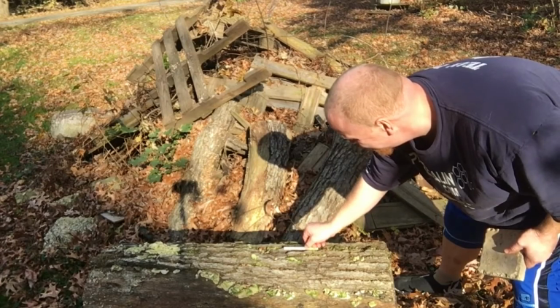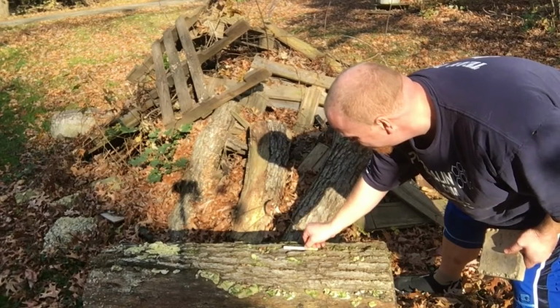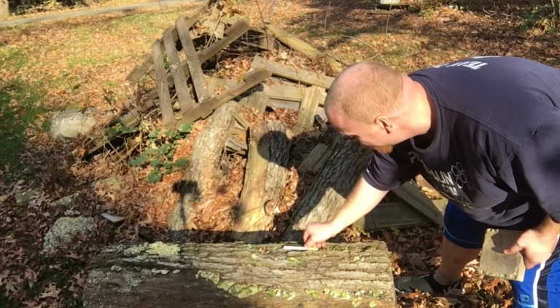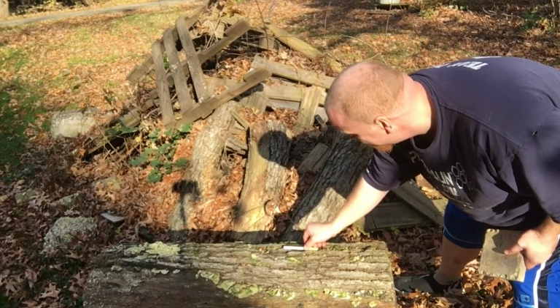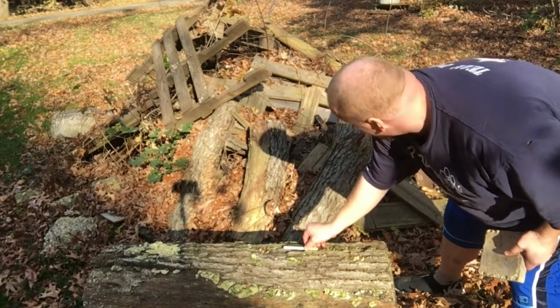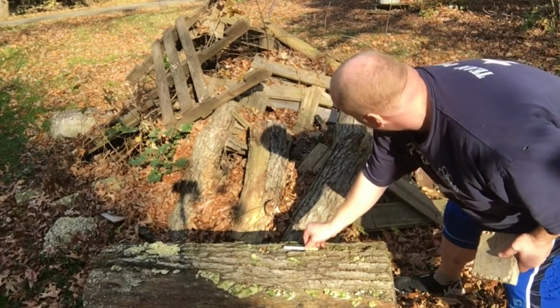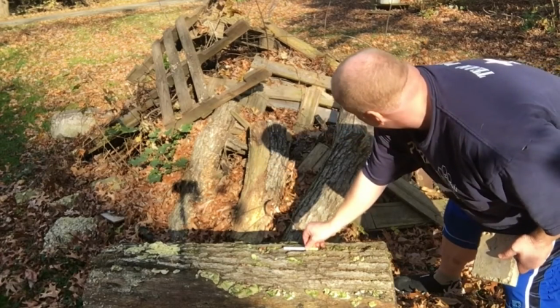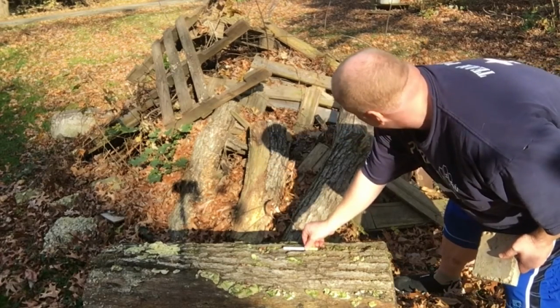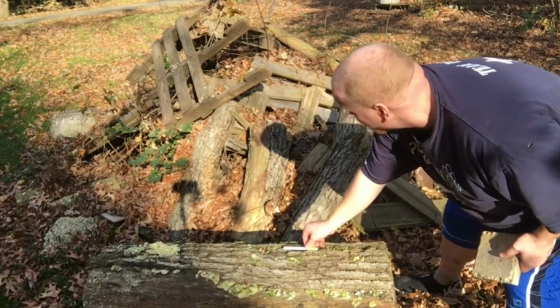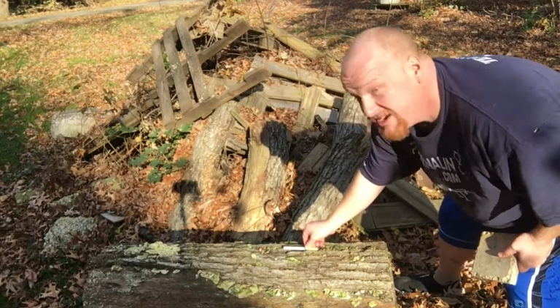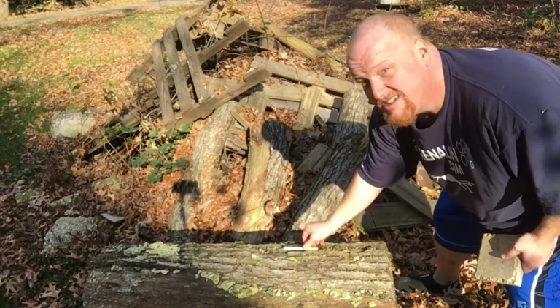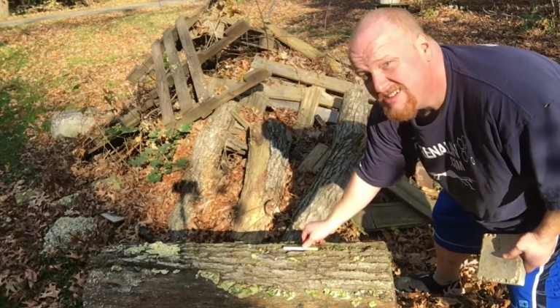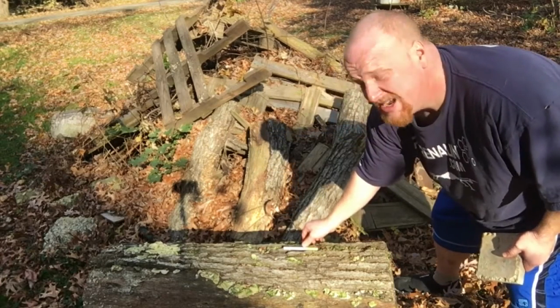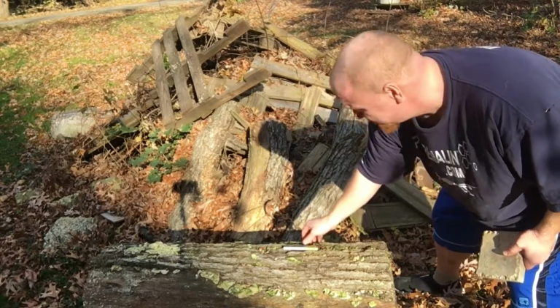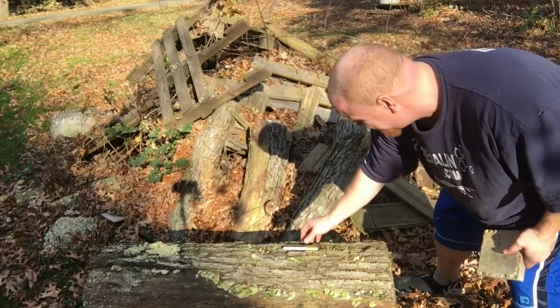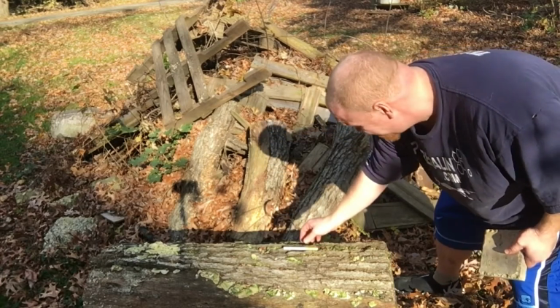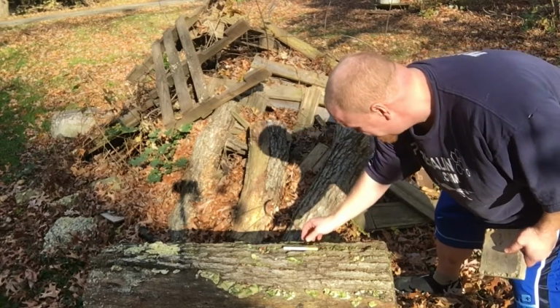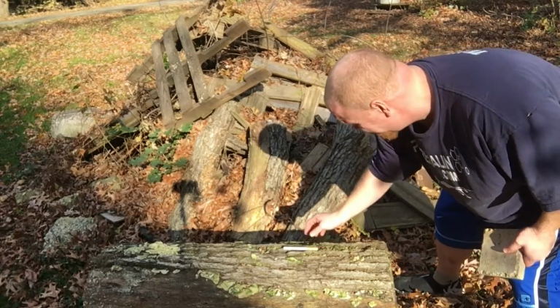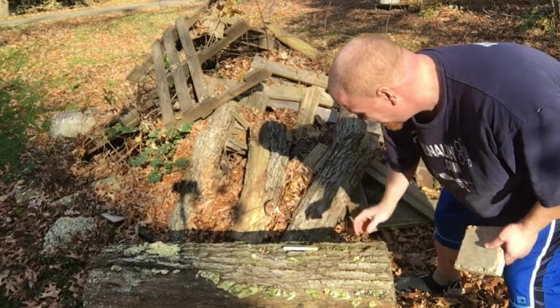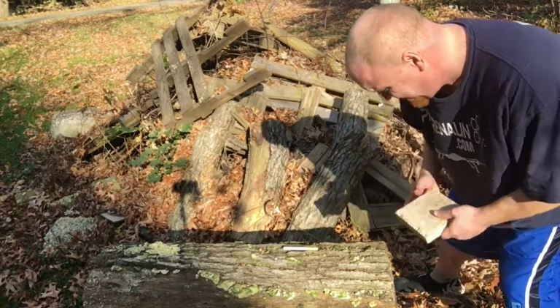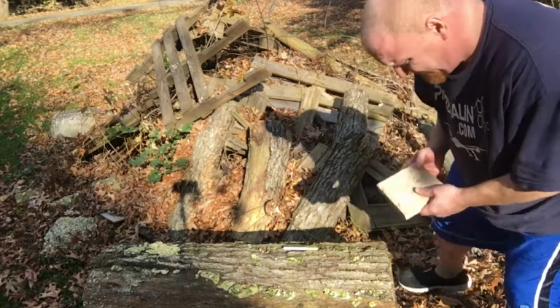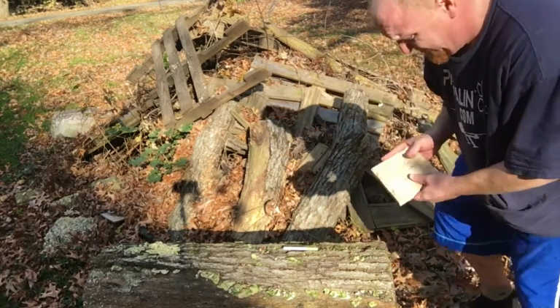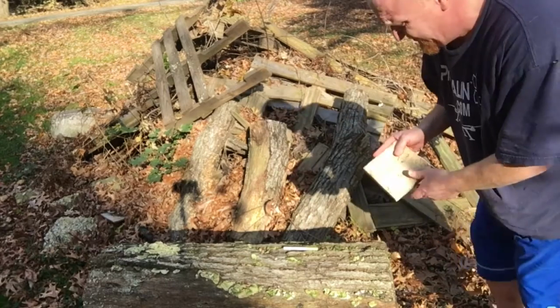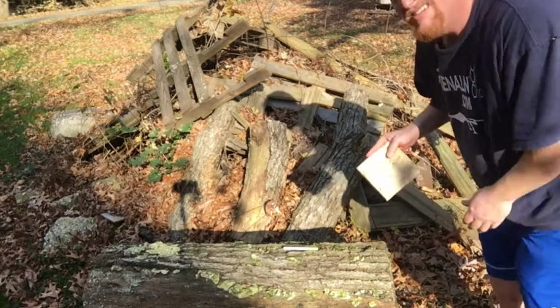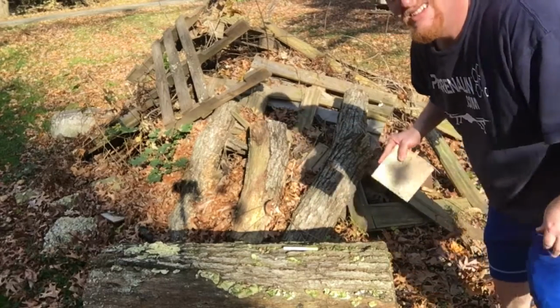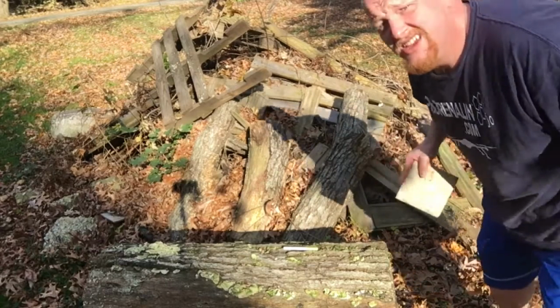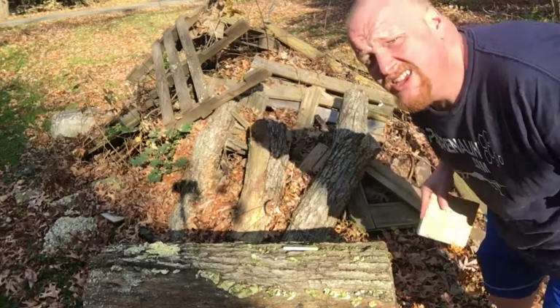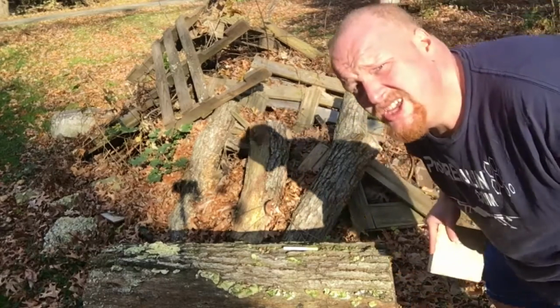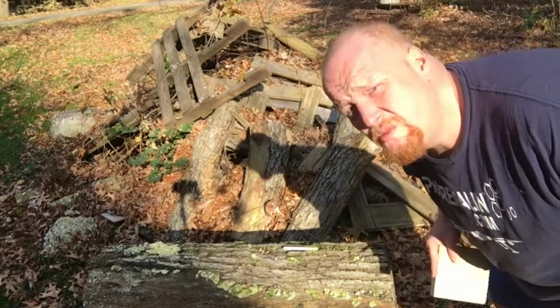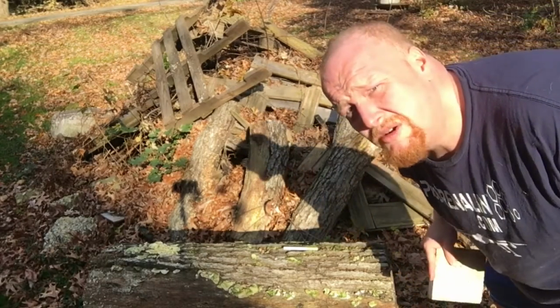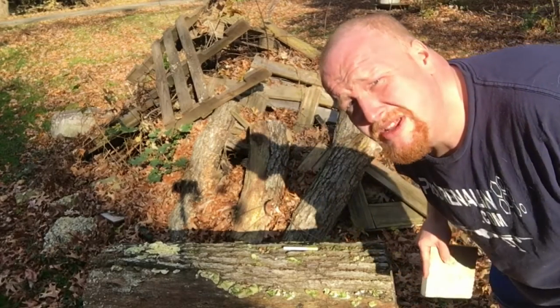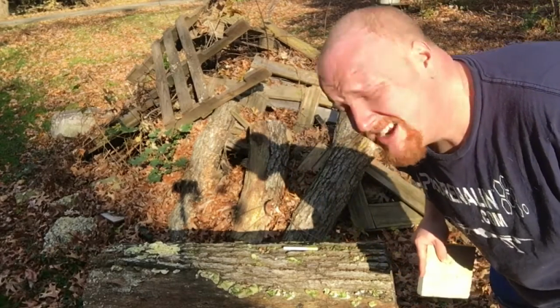My neighbors probably think I'm nuts — you probably think I'm nuts too.